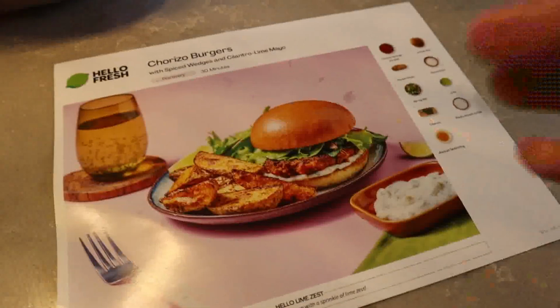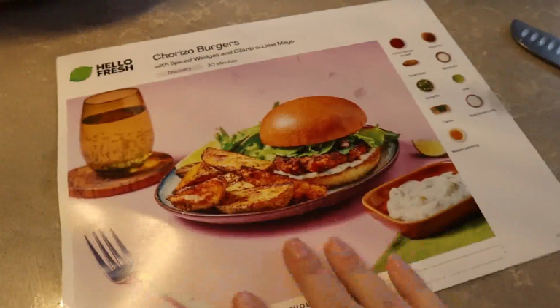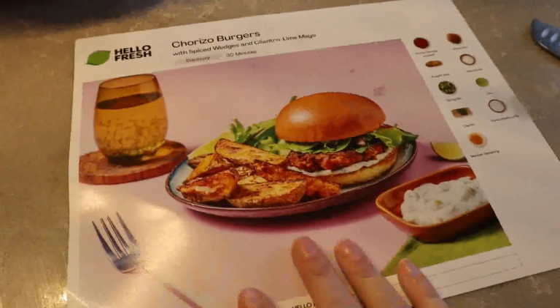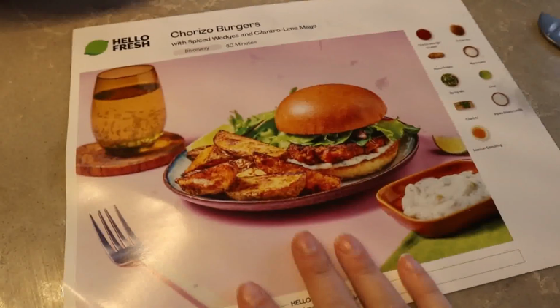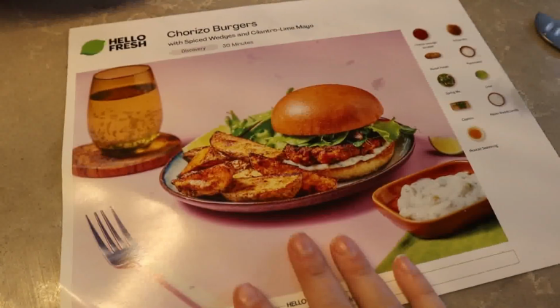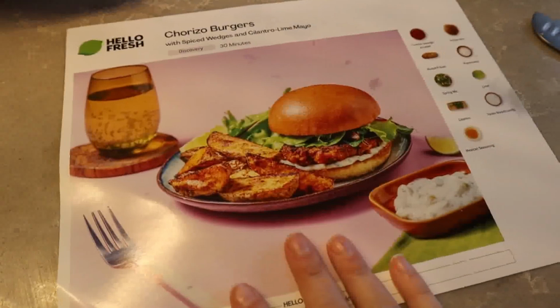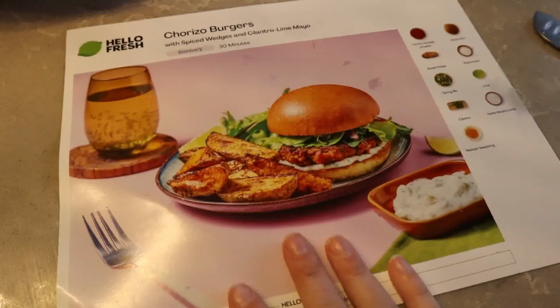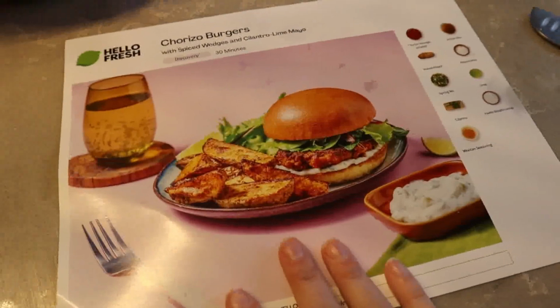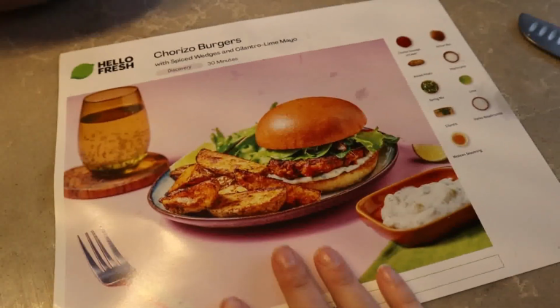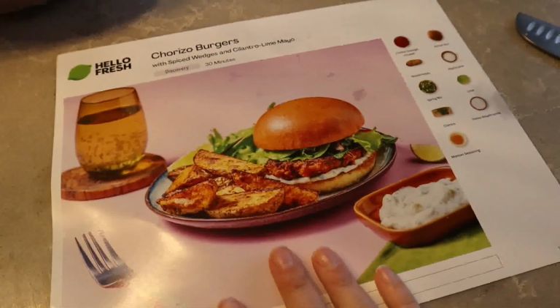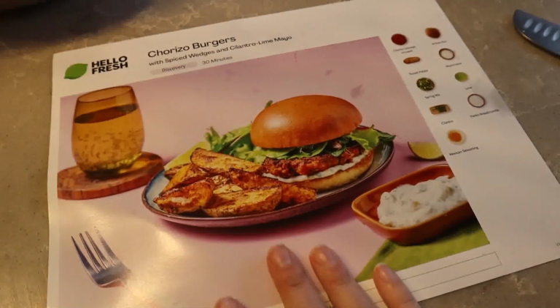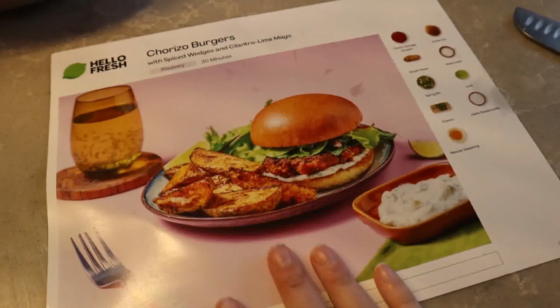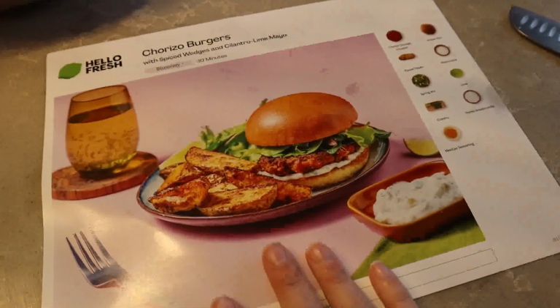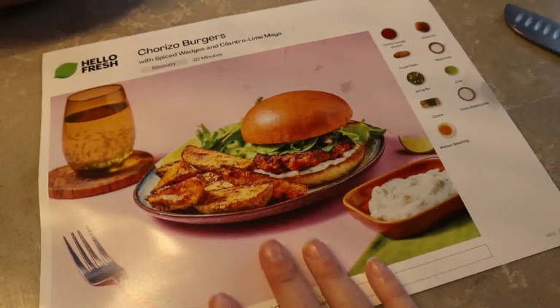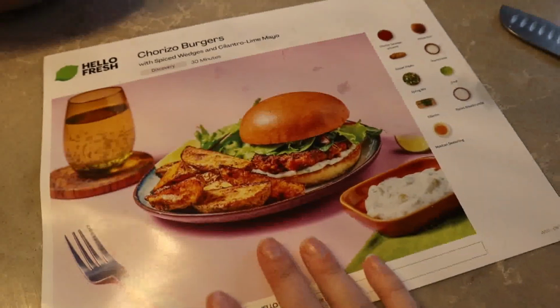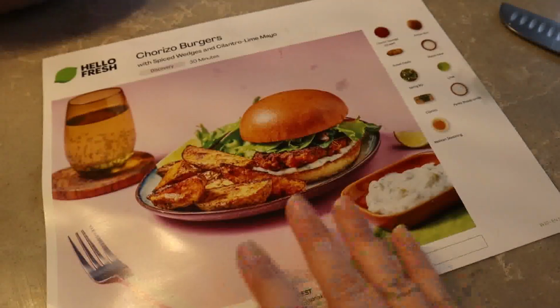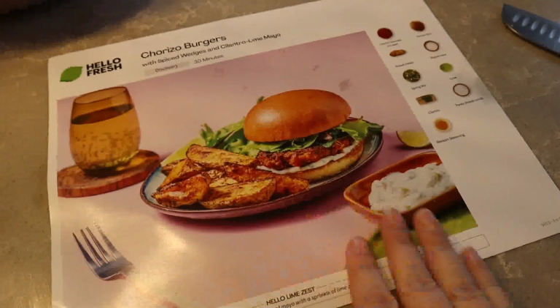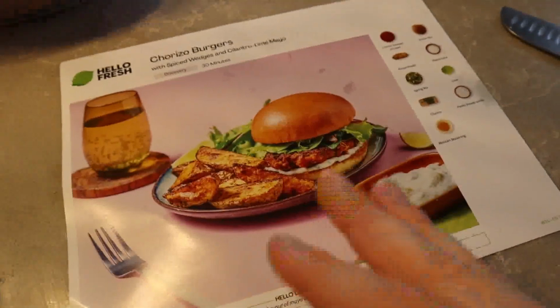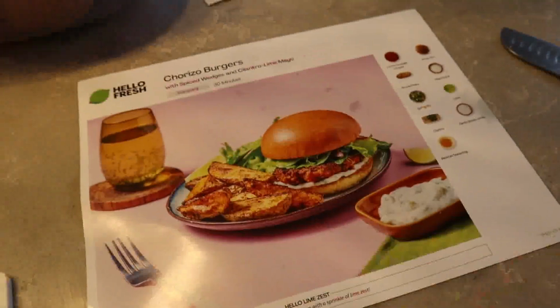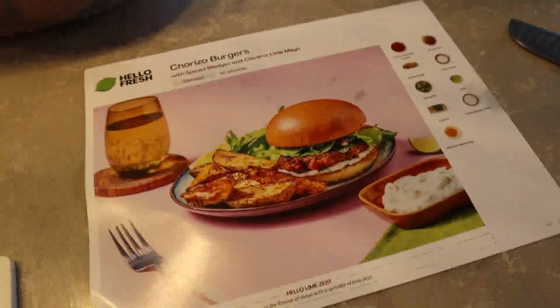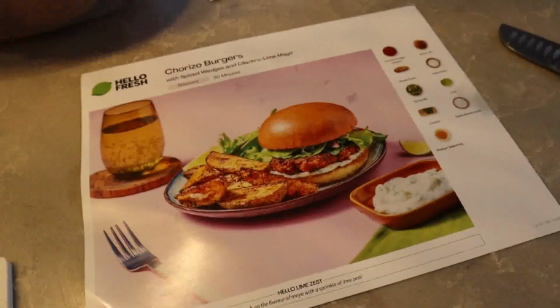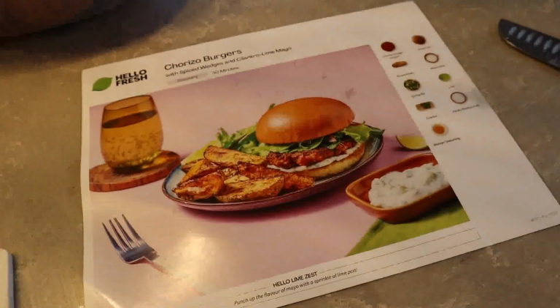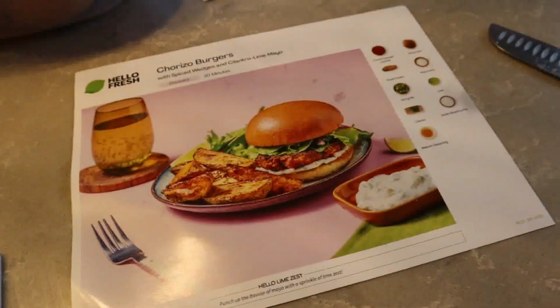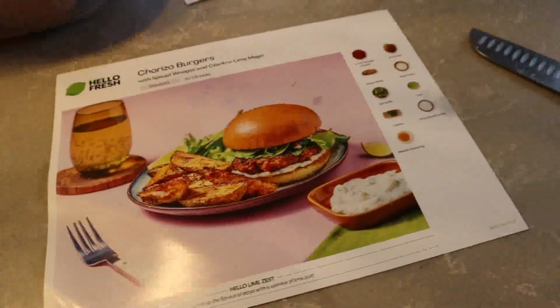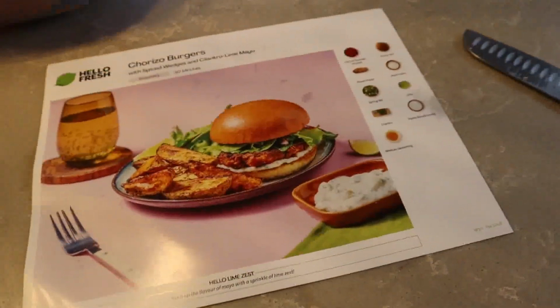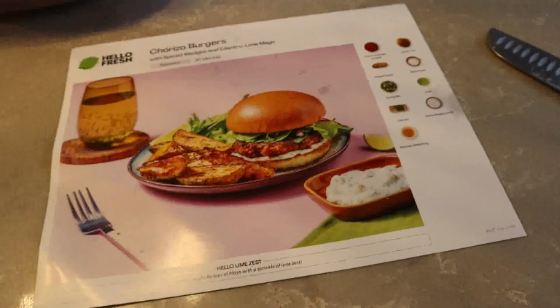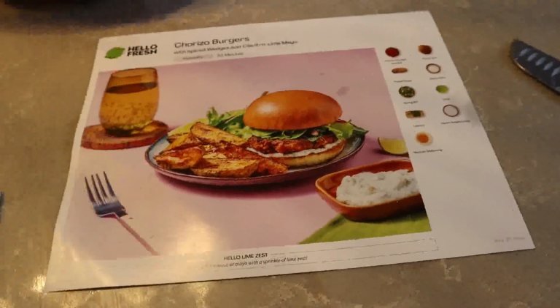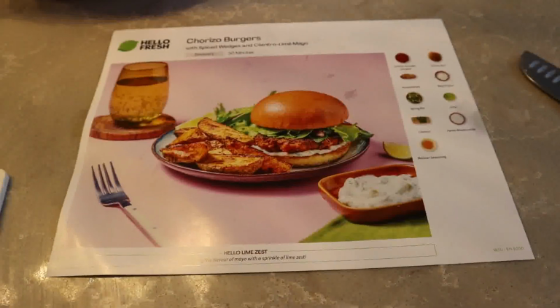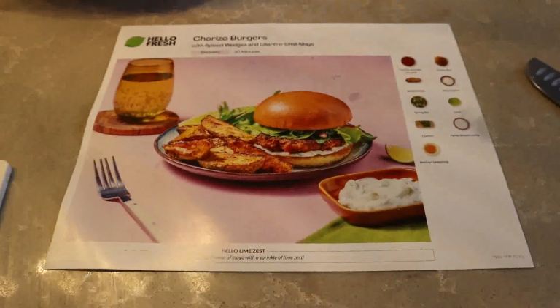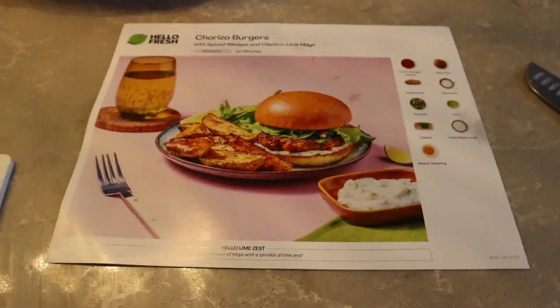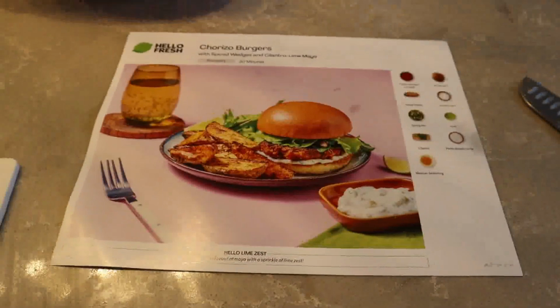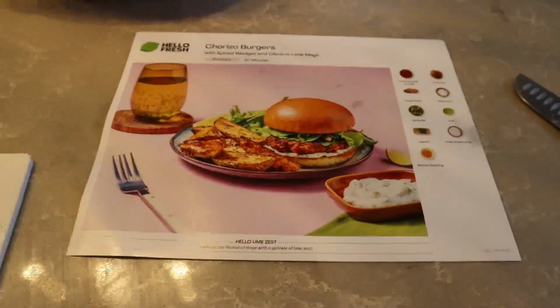These are the chorizo burgers. It was pretty simple to make and it smells delicious in here.